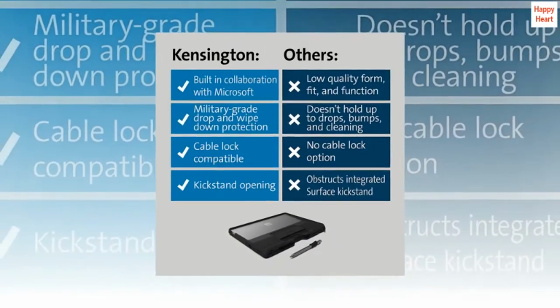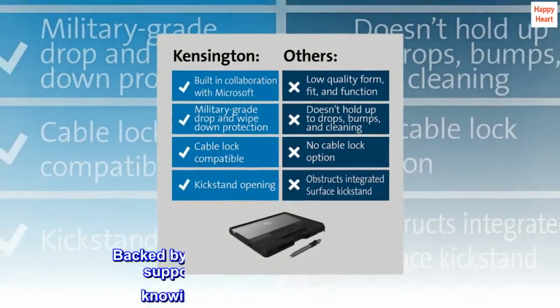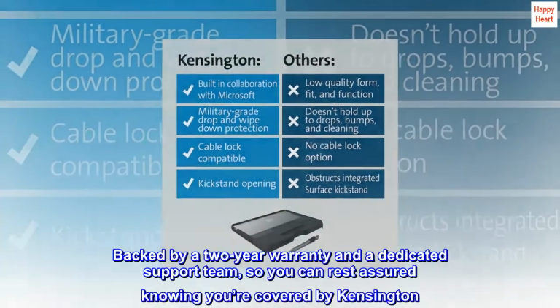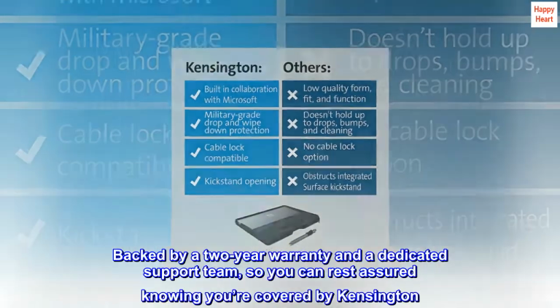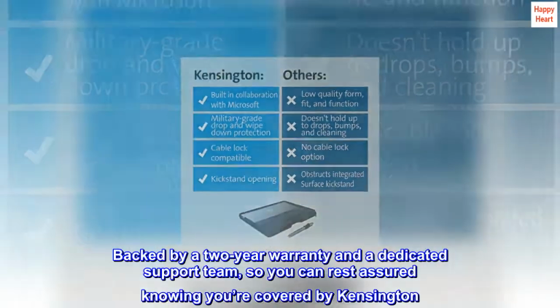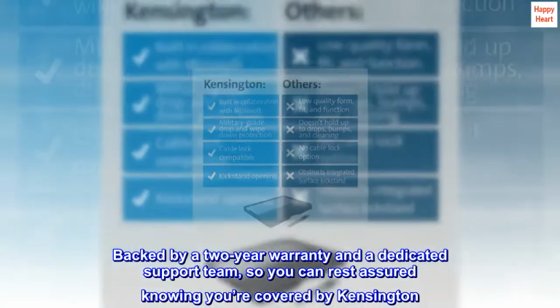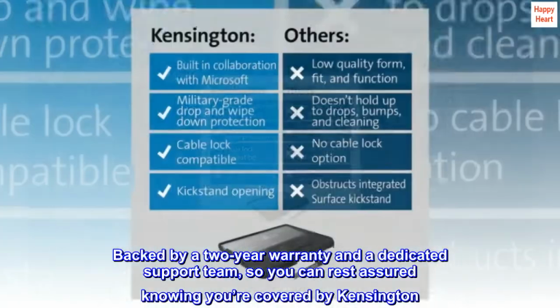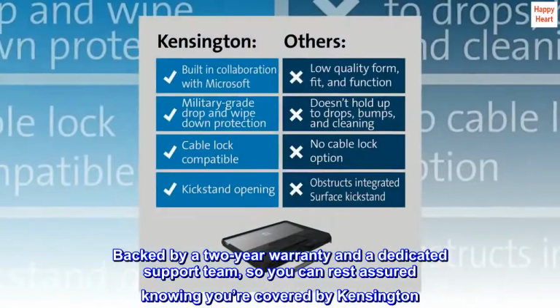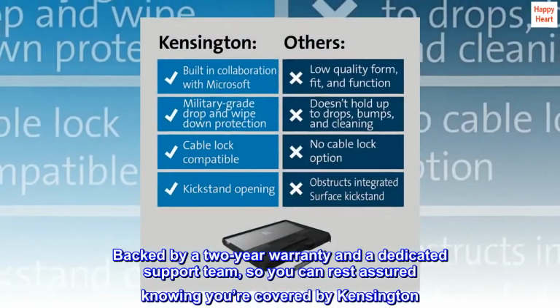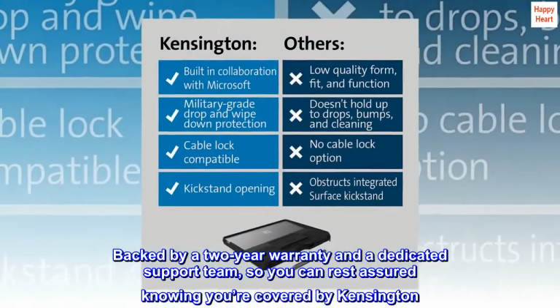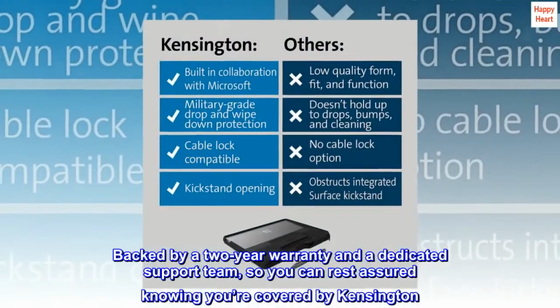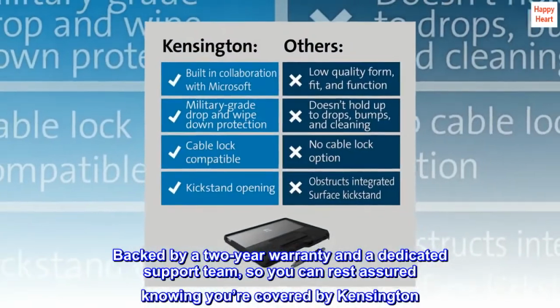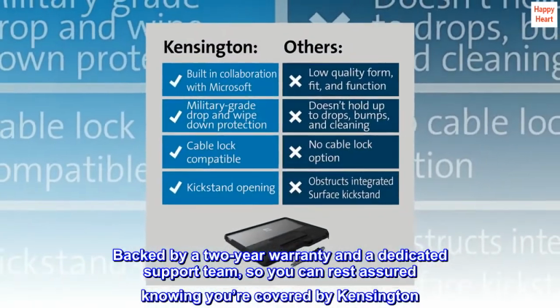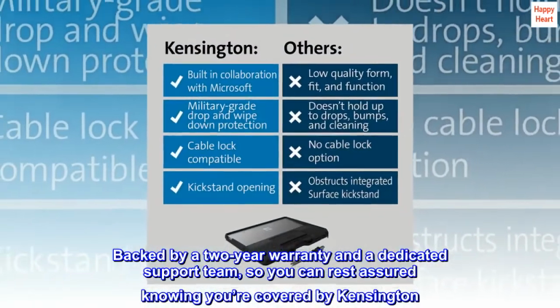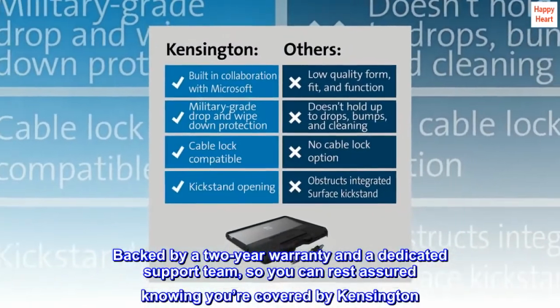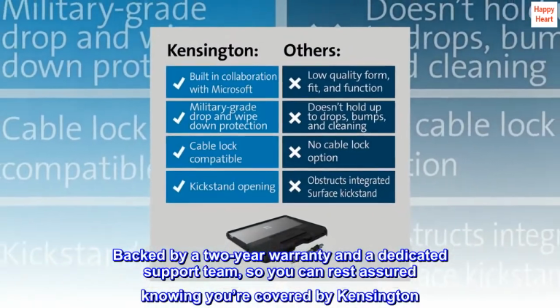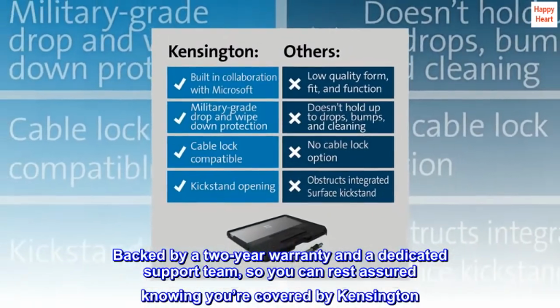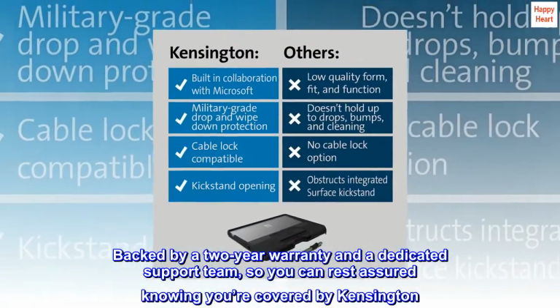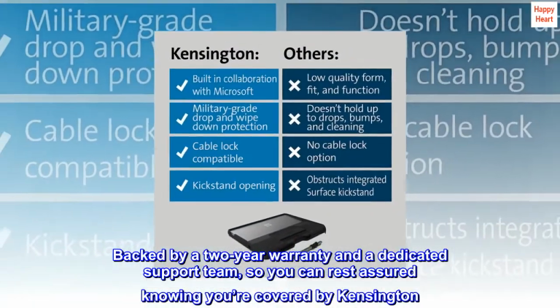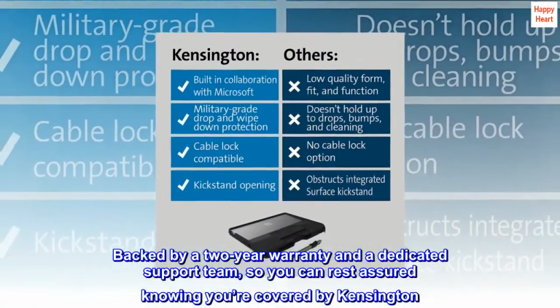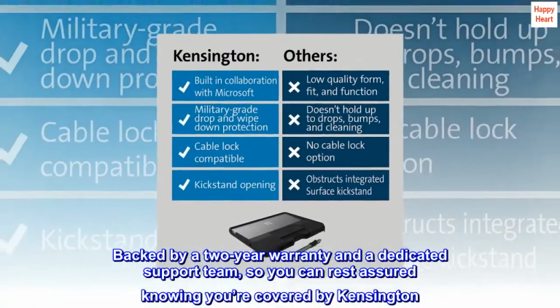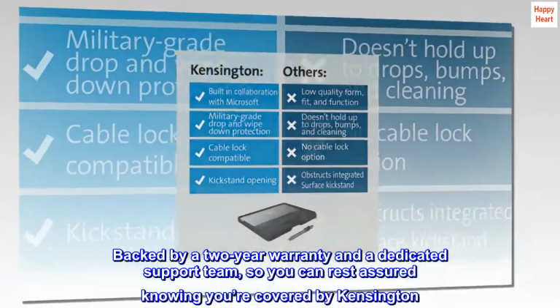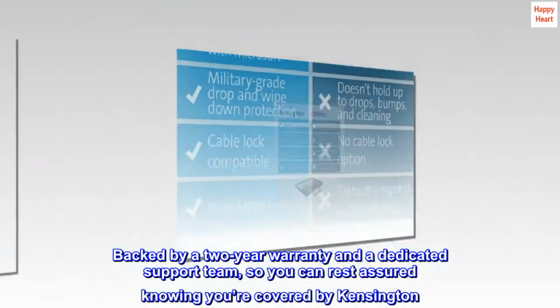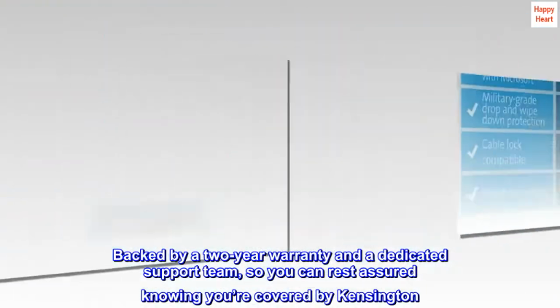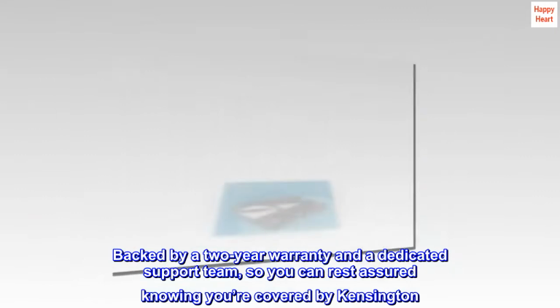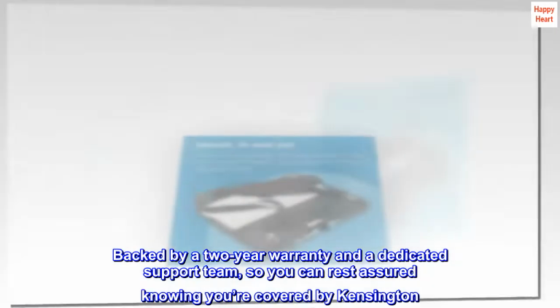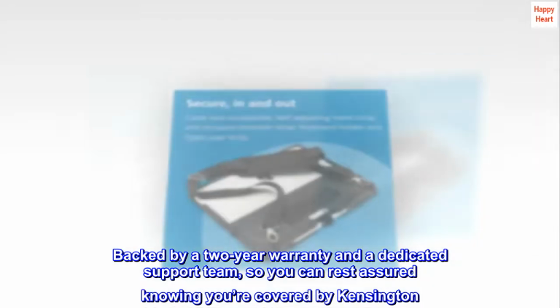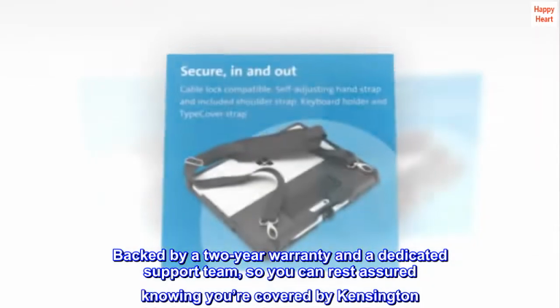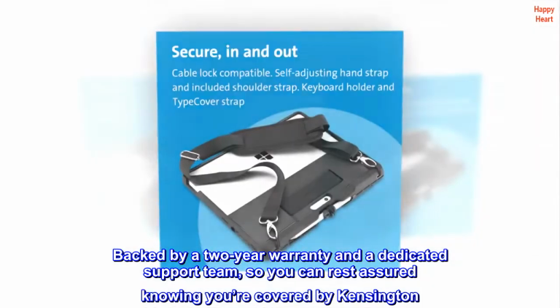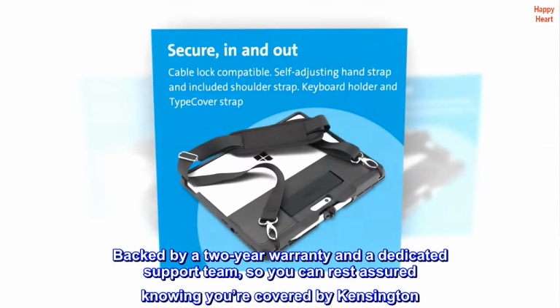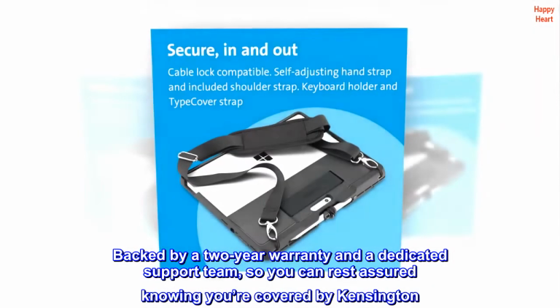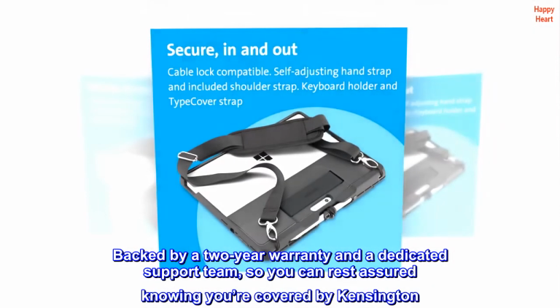Backed by a two-year warranty and a dedicated support team, so you can rest assured knowing you're covered by Kensington.